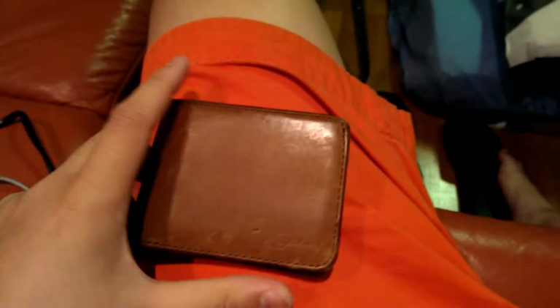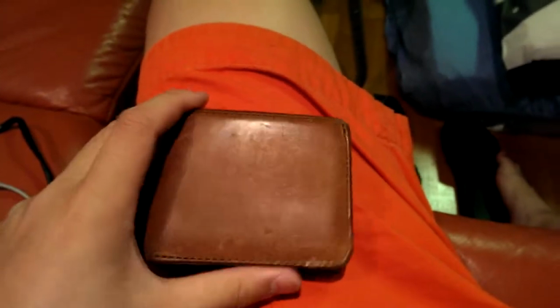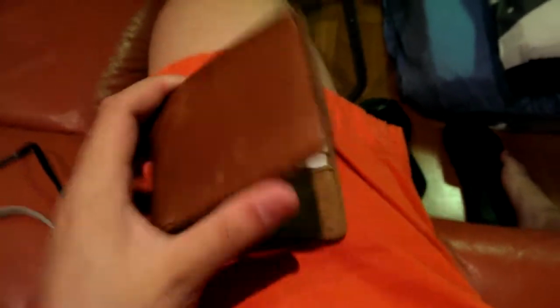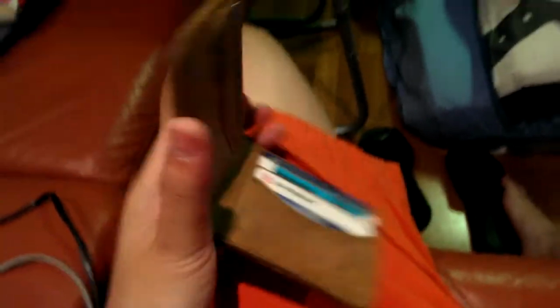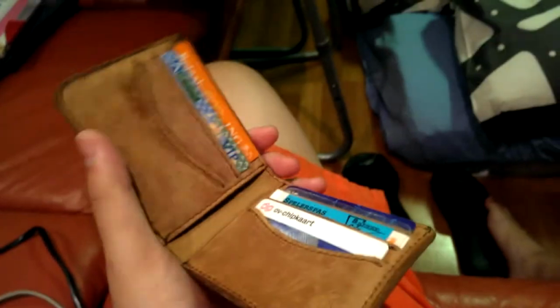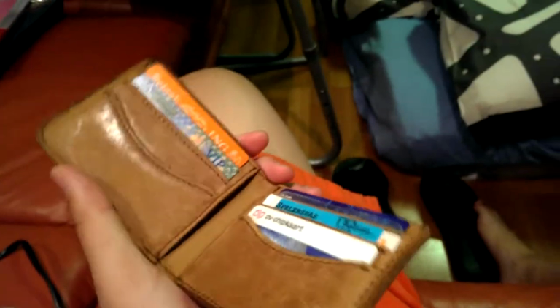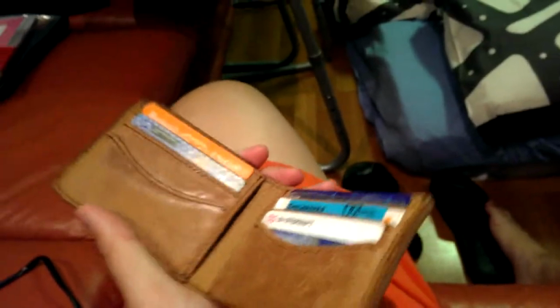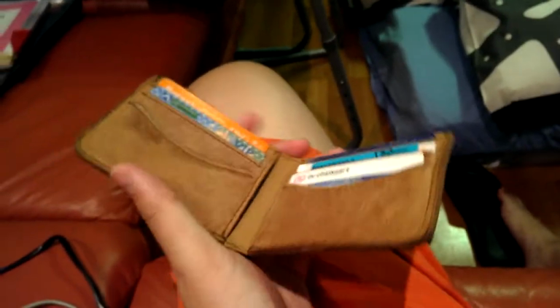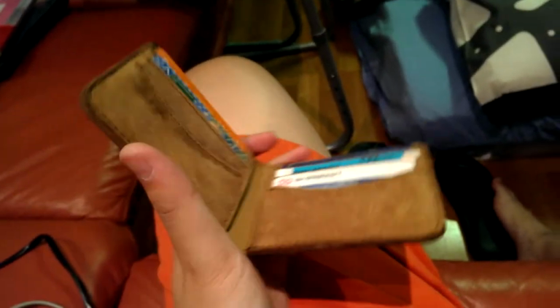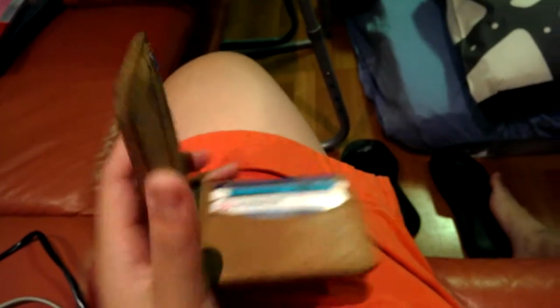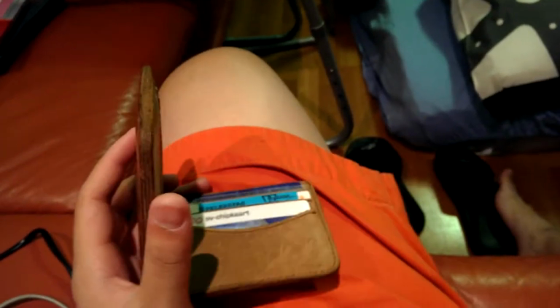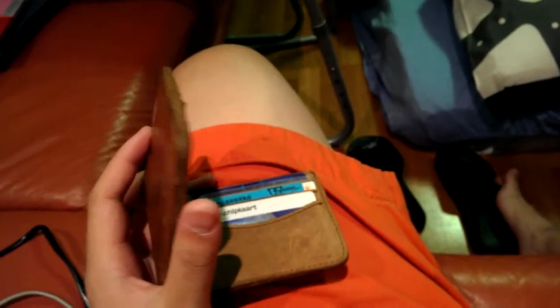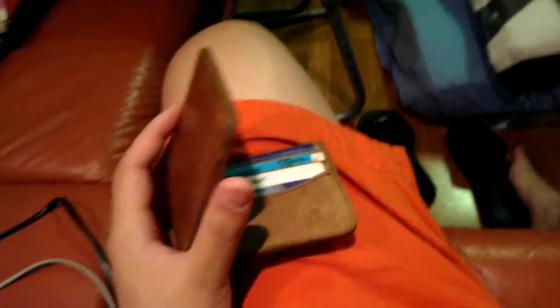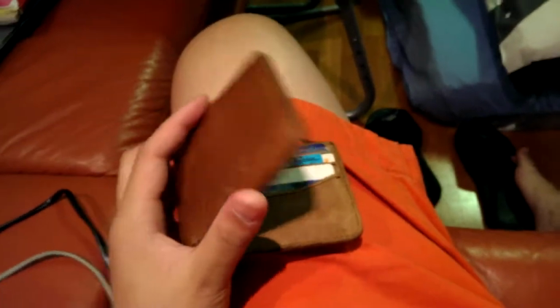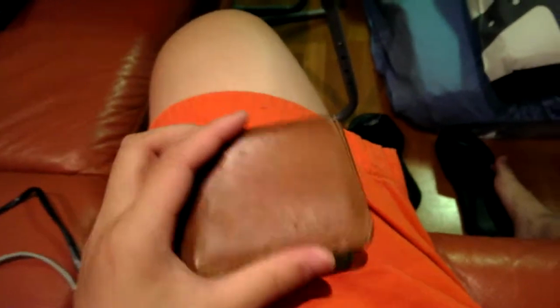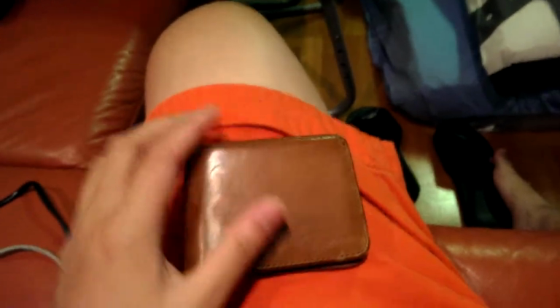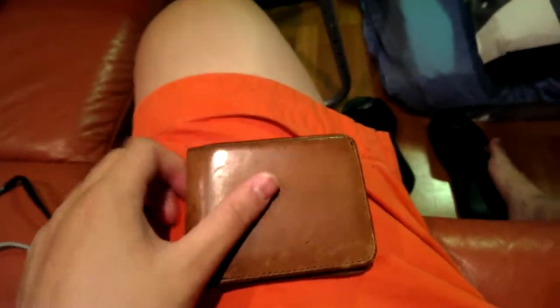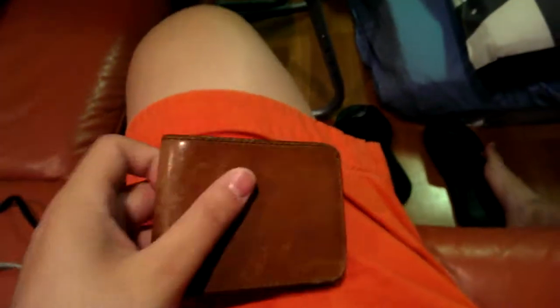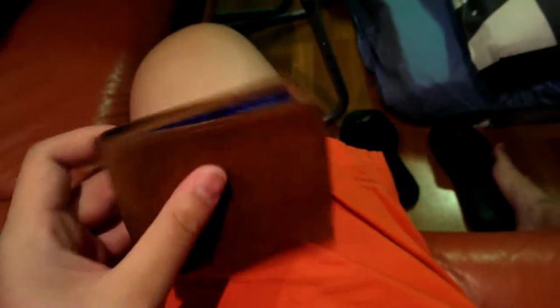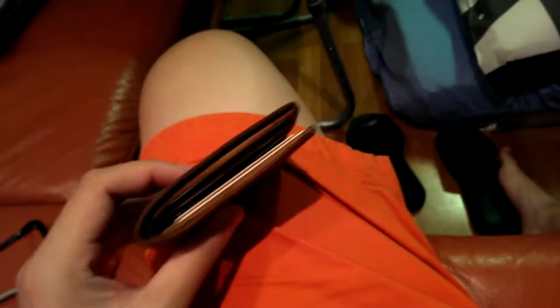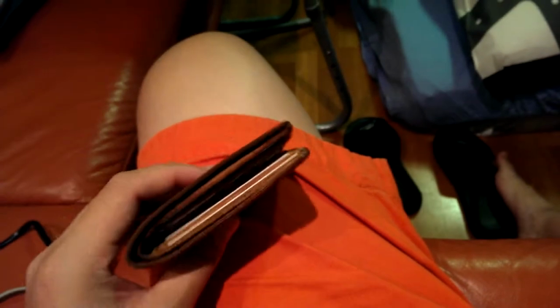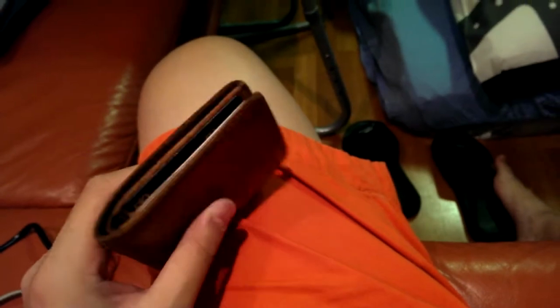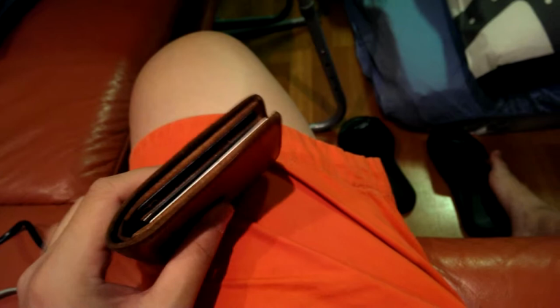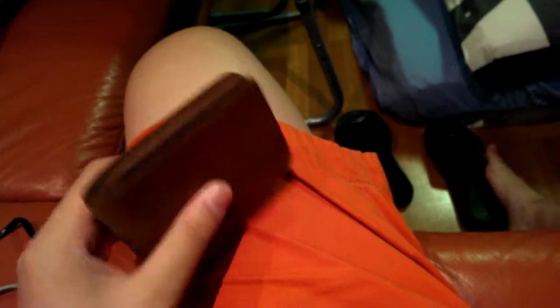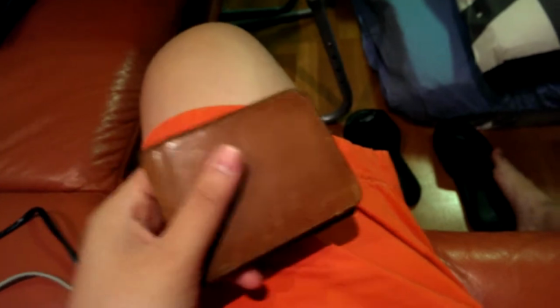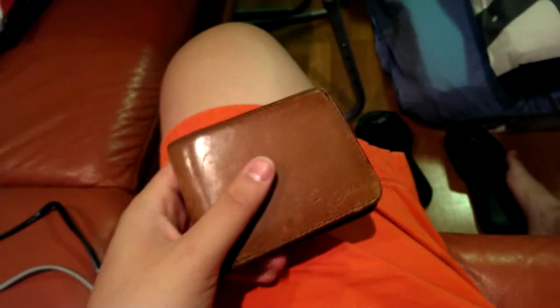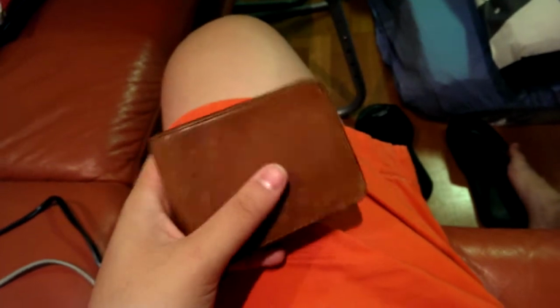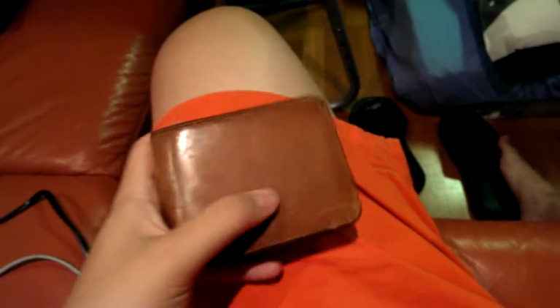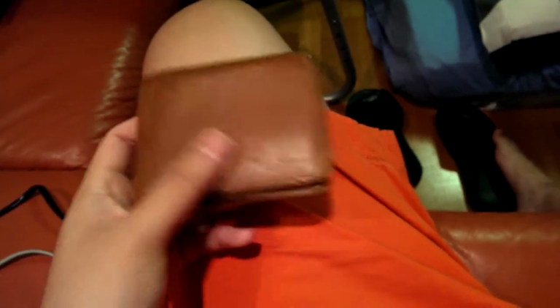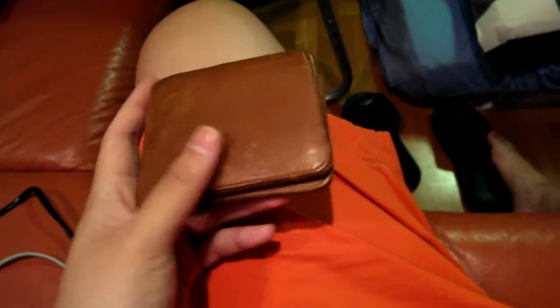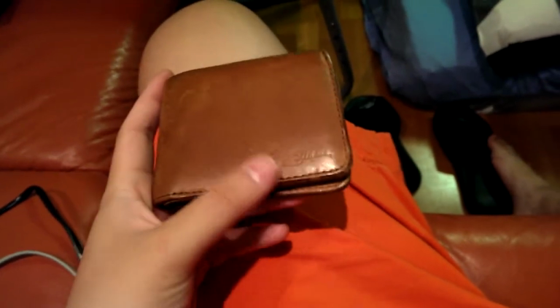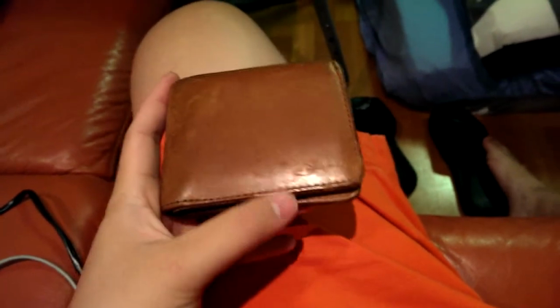Some people asked about an update of my cellar bag bifold, and here it is. It's a medium, tobacco brown.